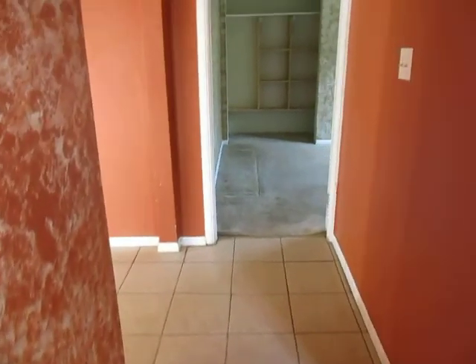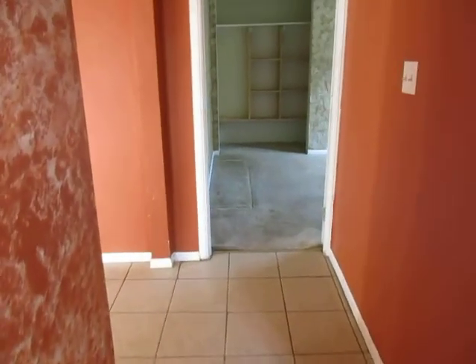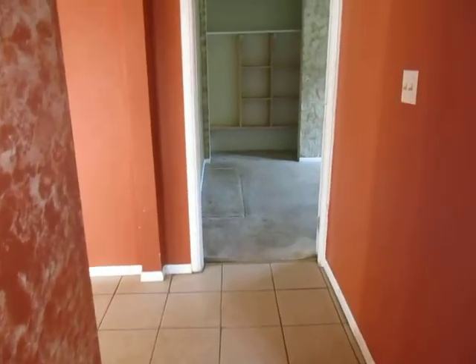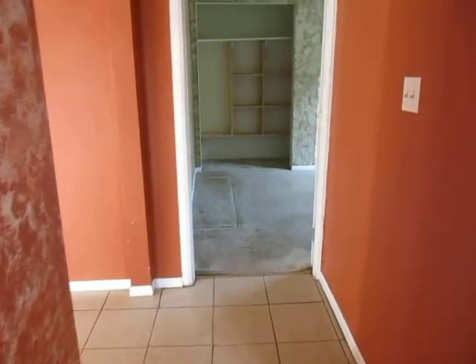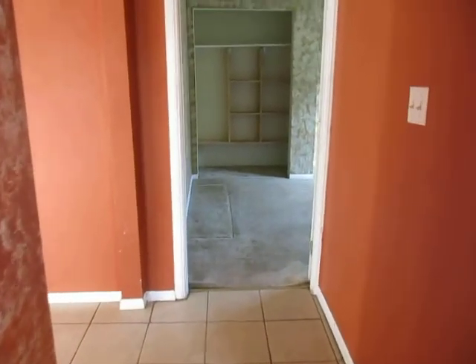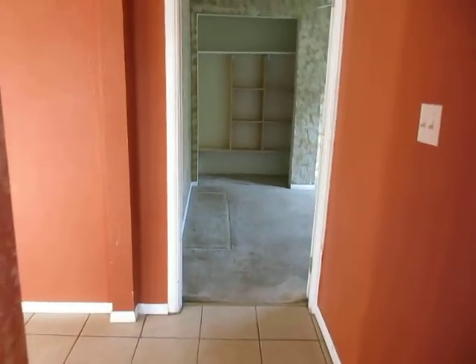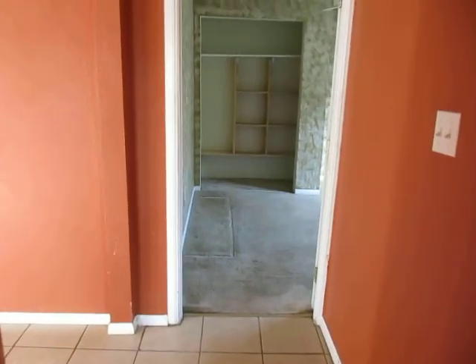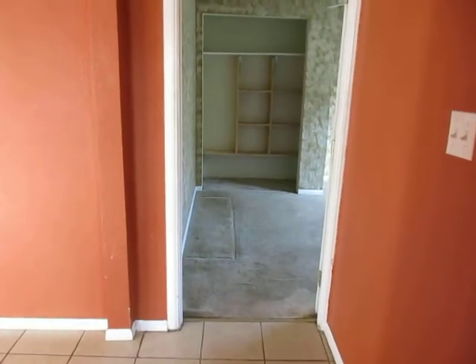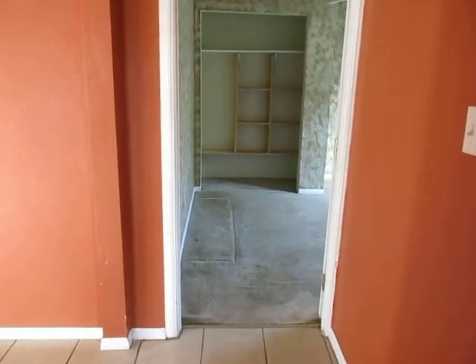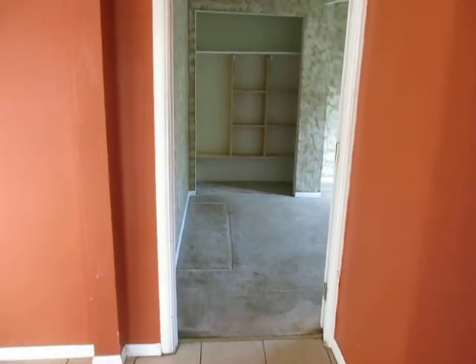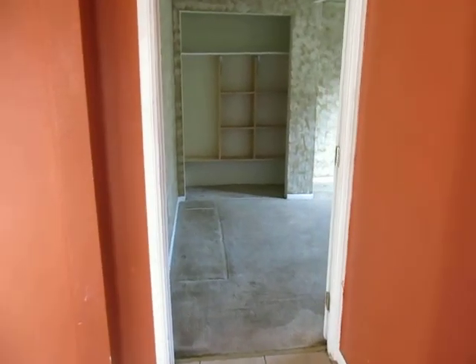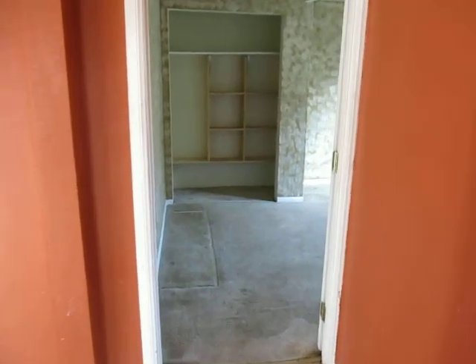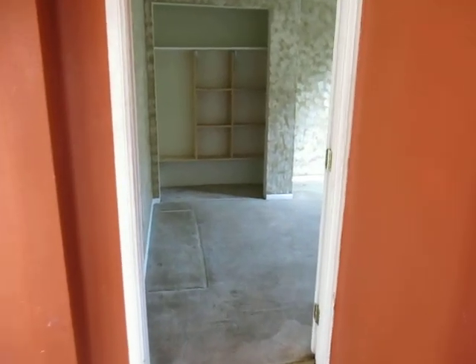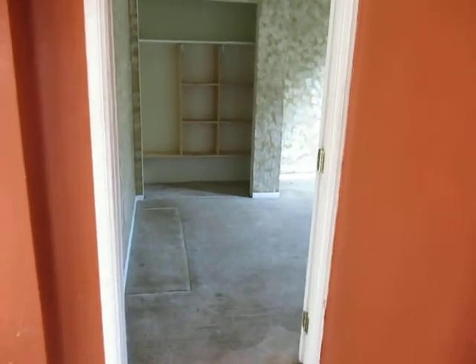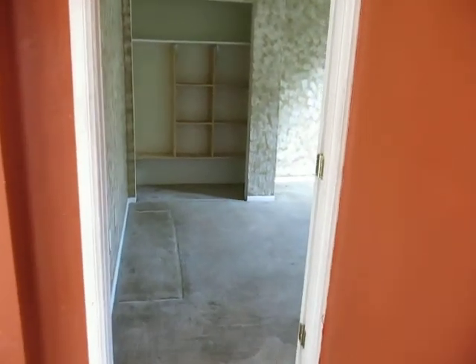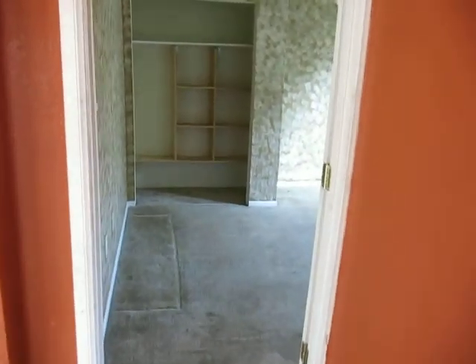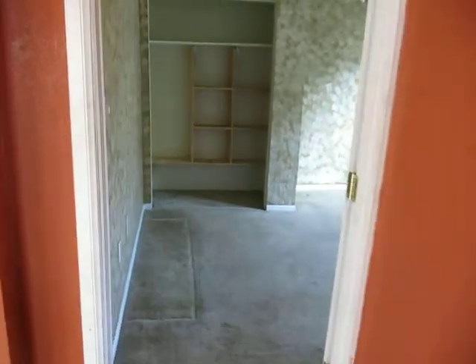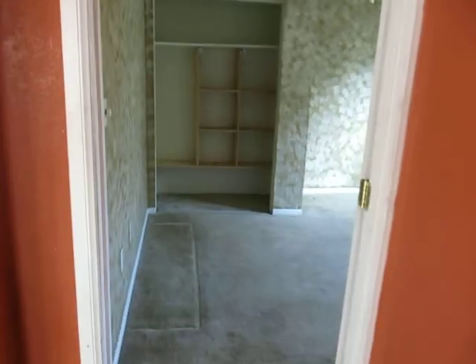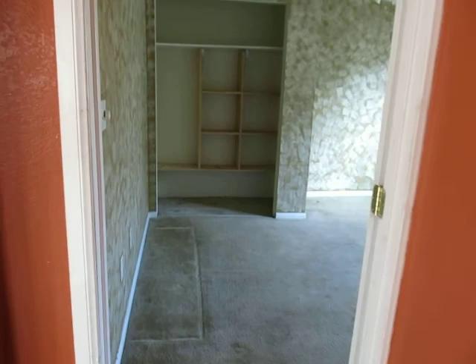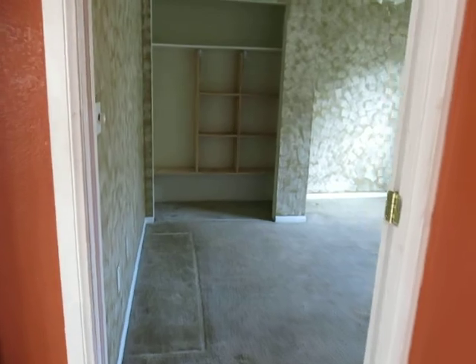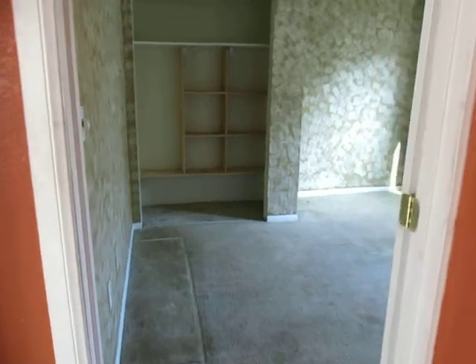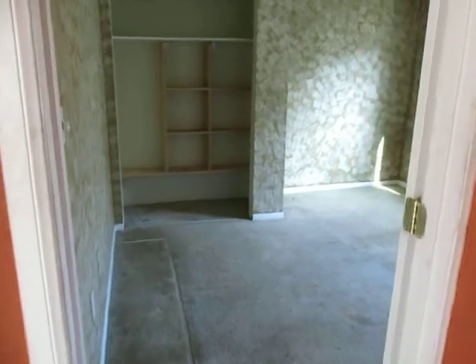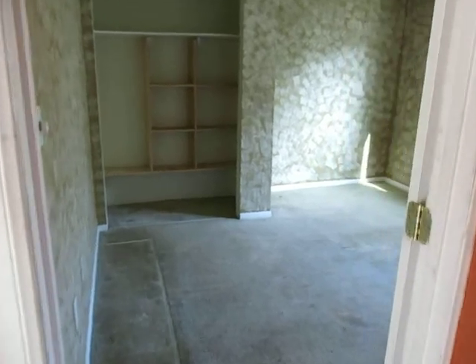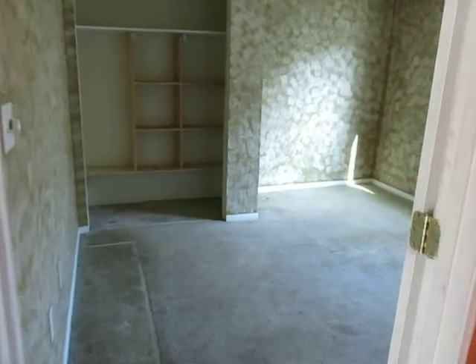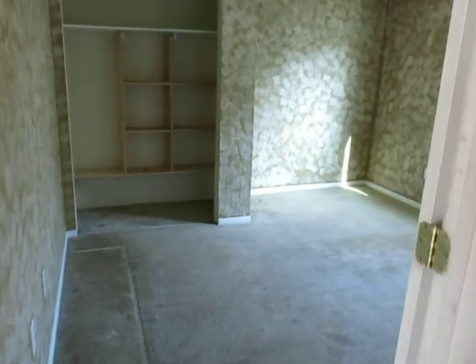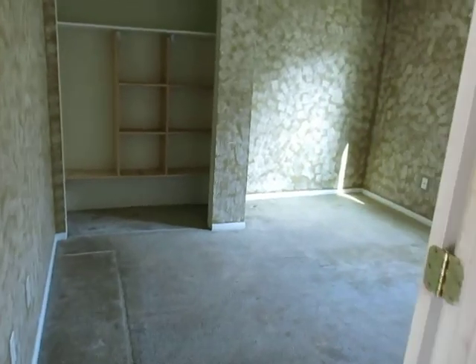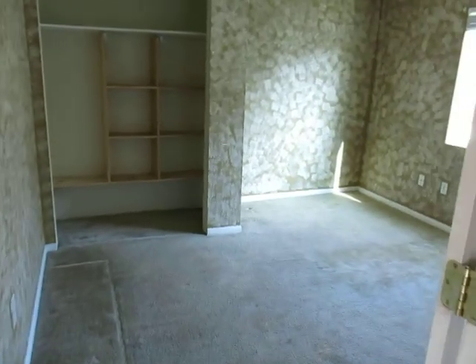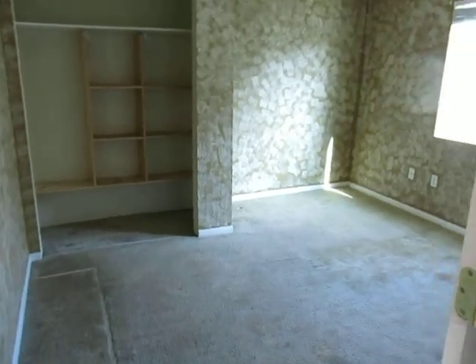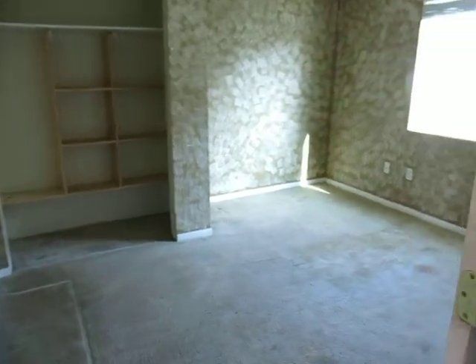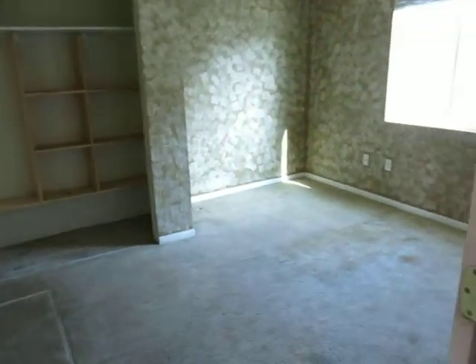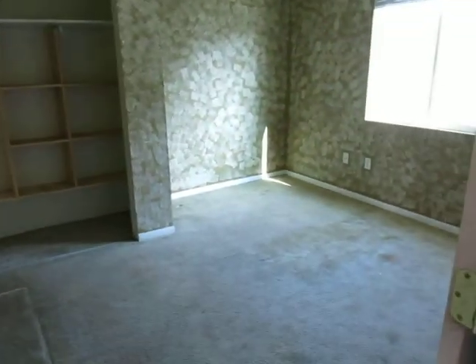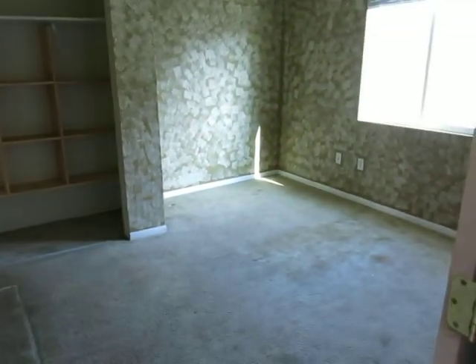Walking into the master bedroom. Rooms are all very small.